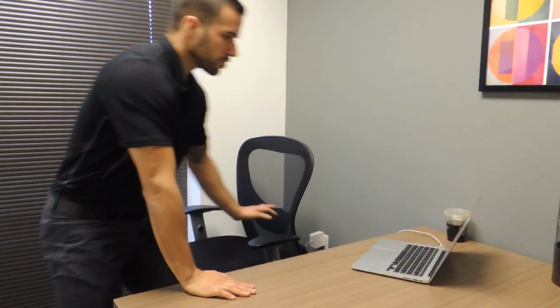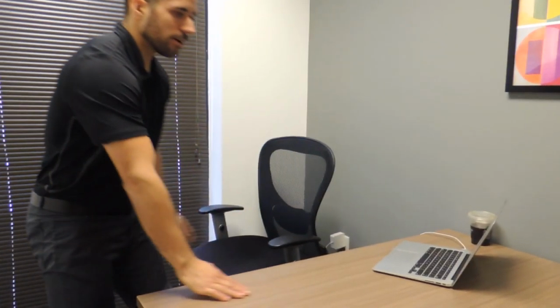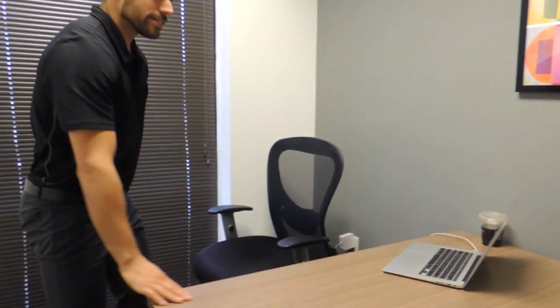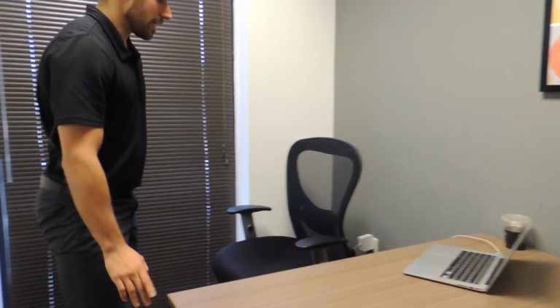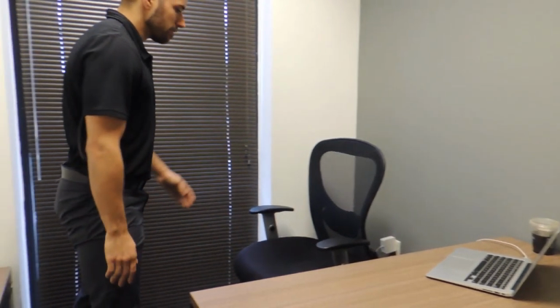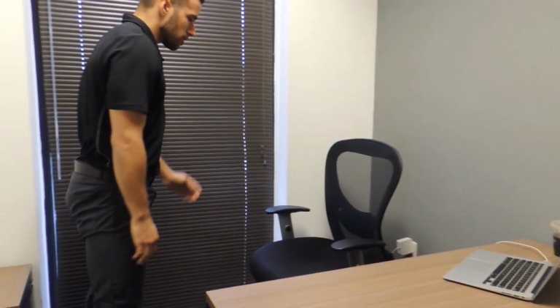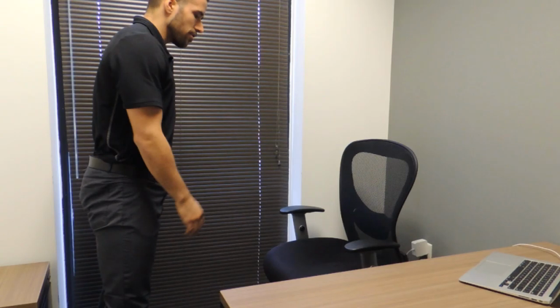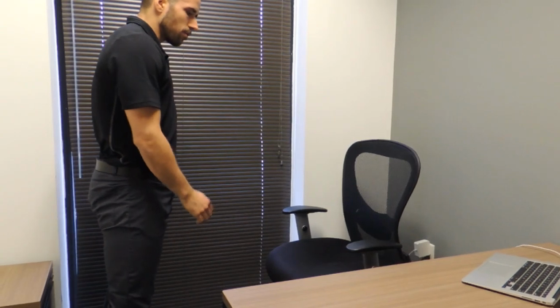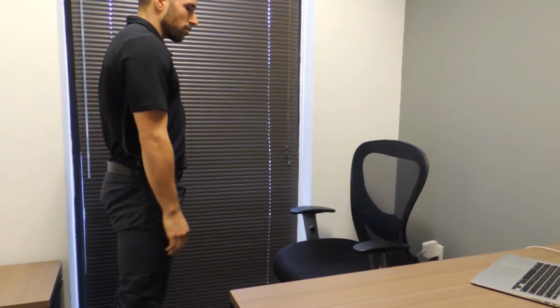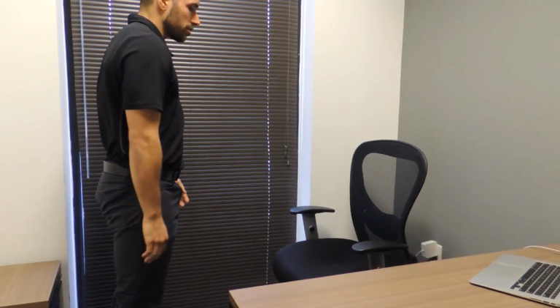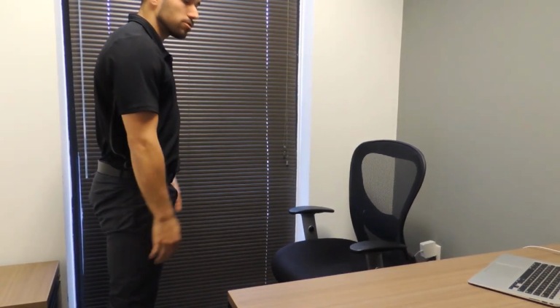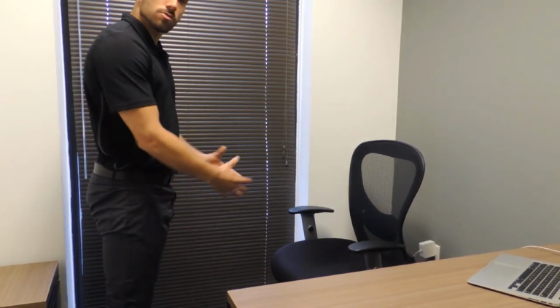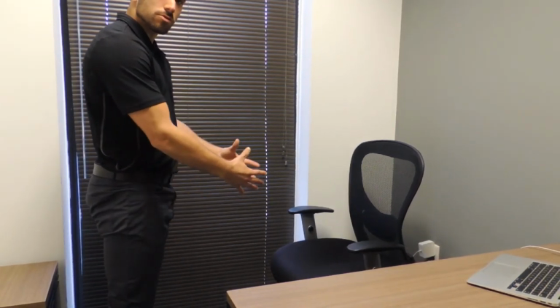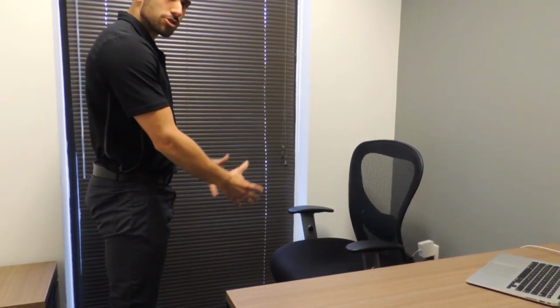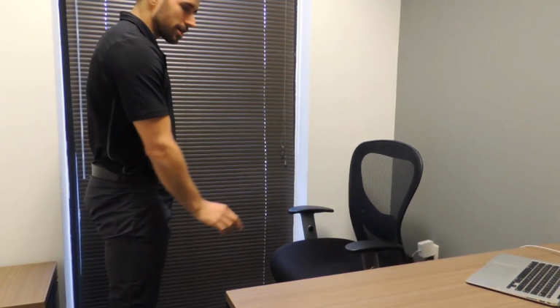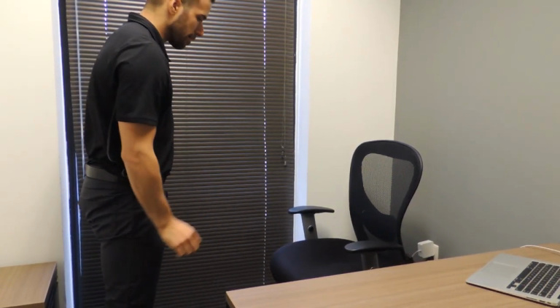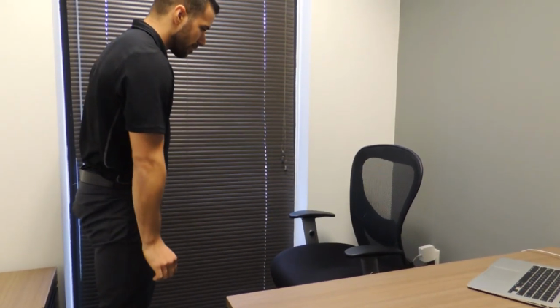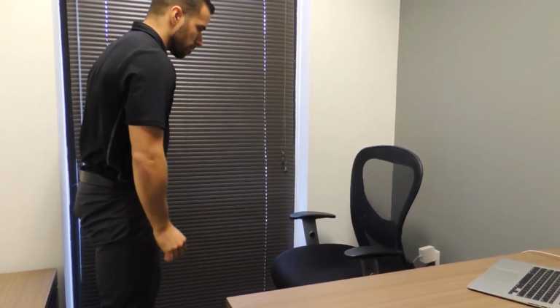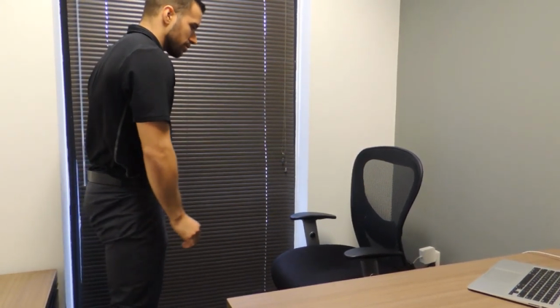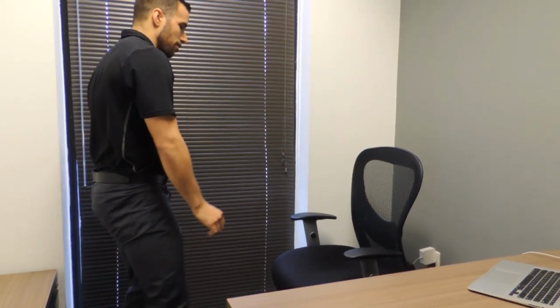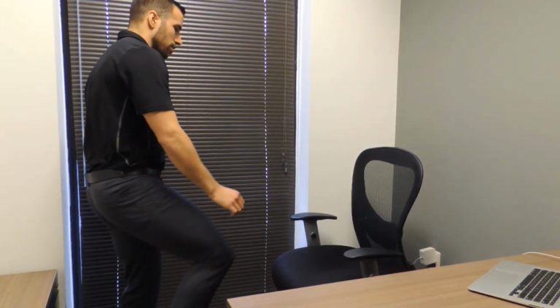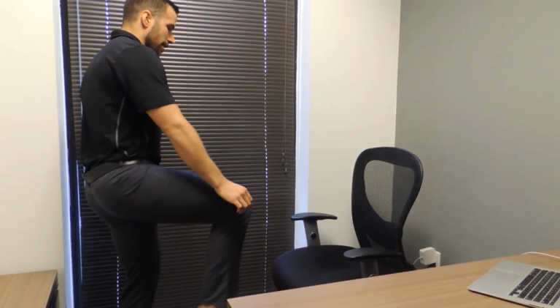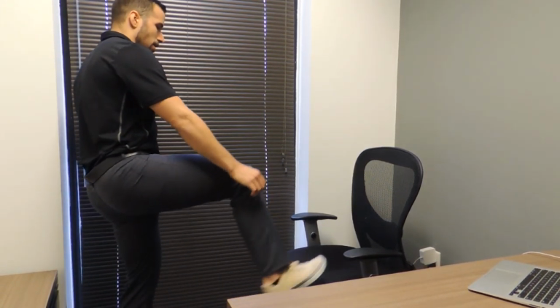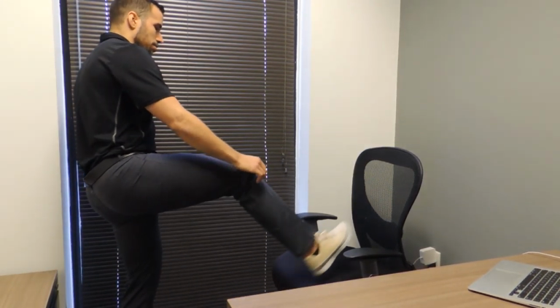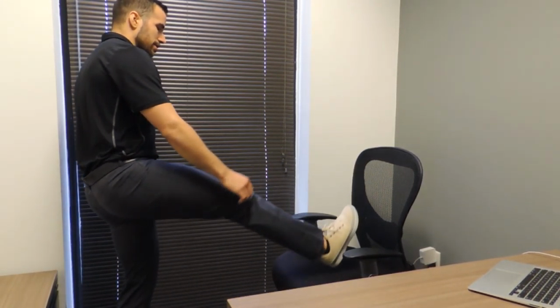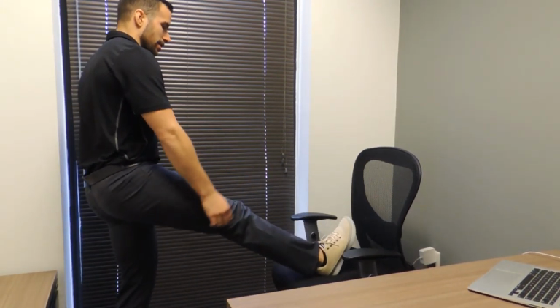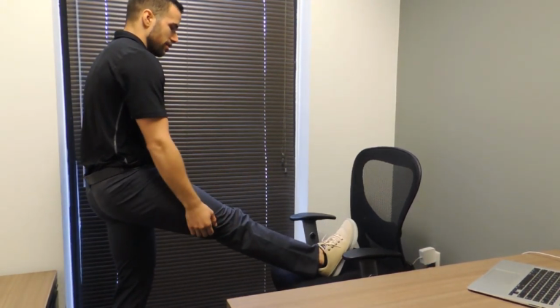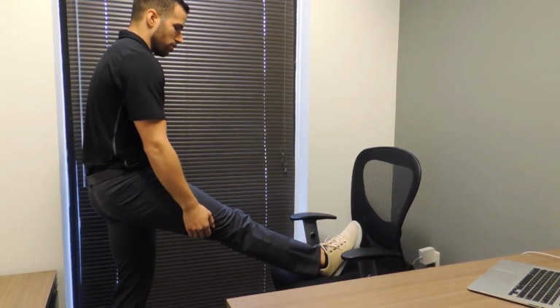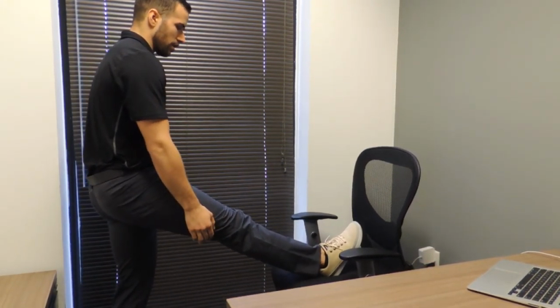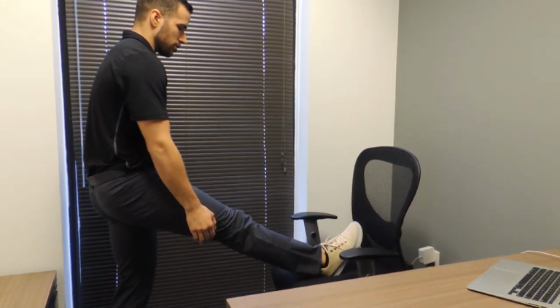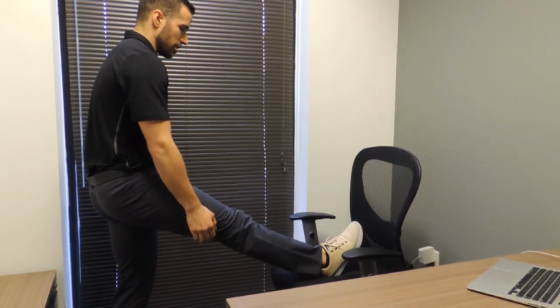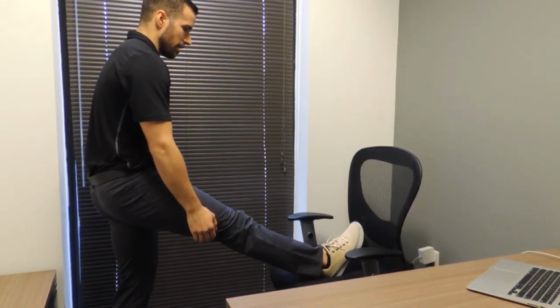Go ahead and stand, and then what you want to do is use your chair — you'll extend one leg out, placing the heel on the chair.